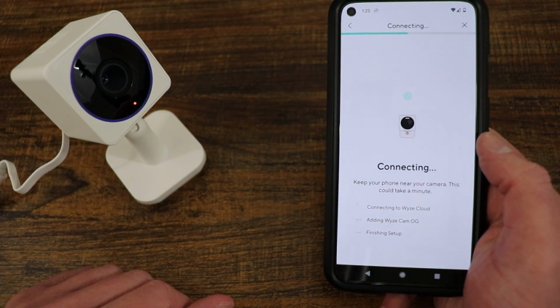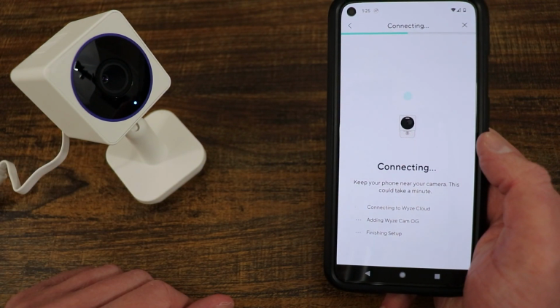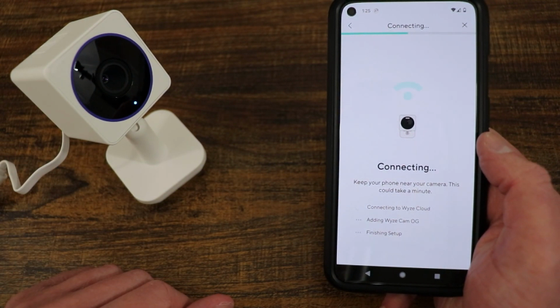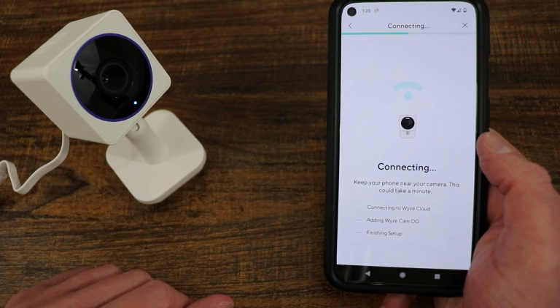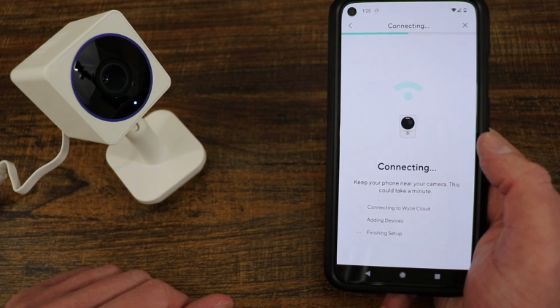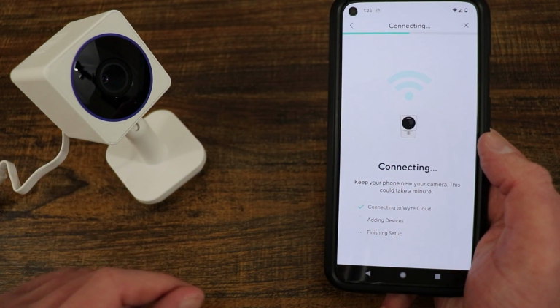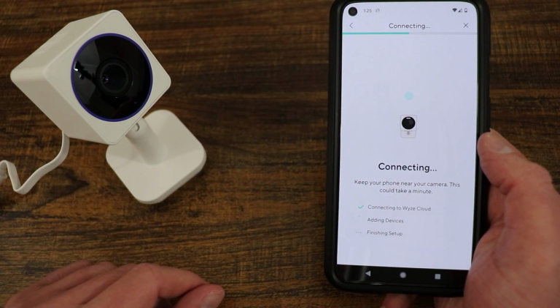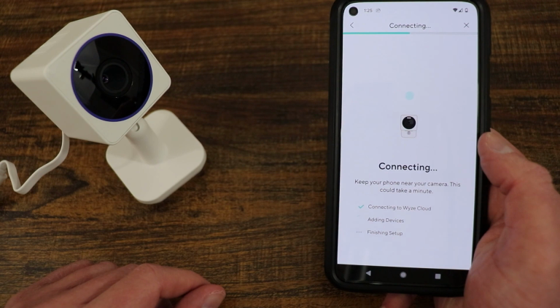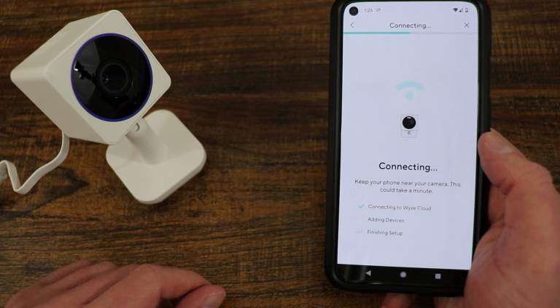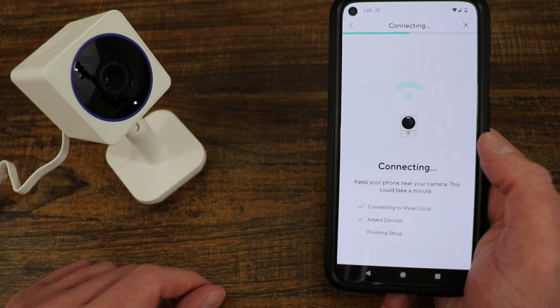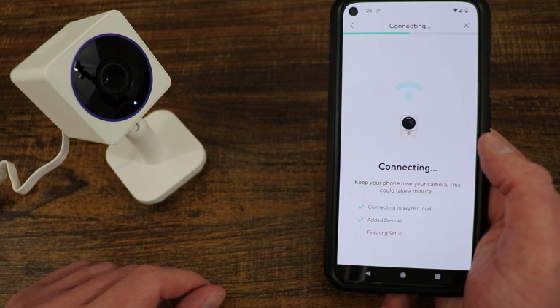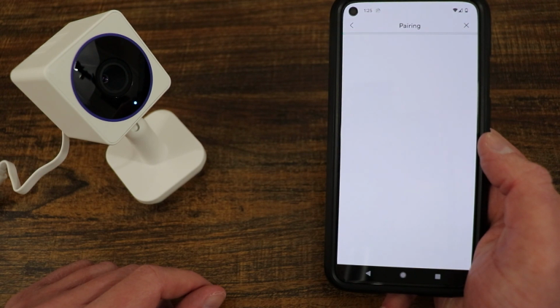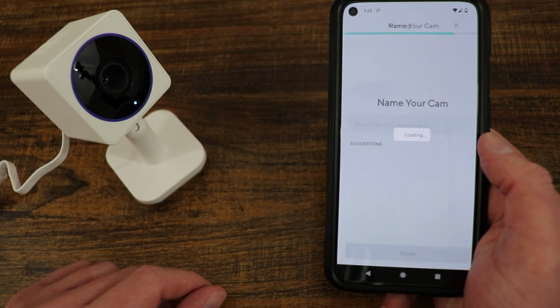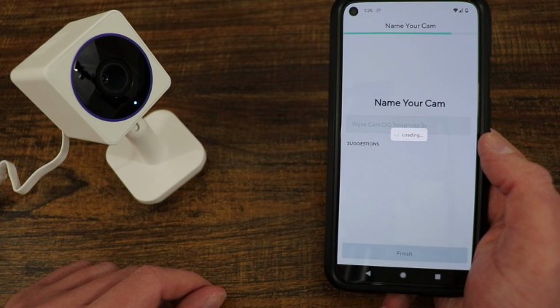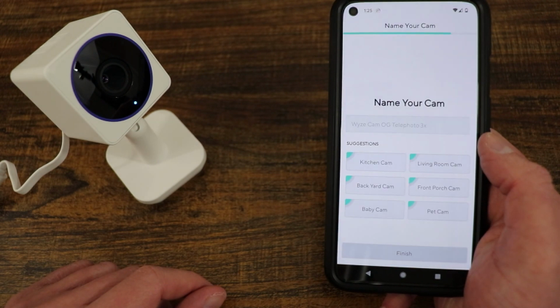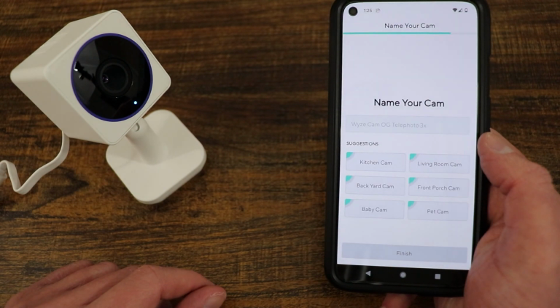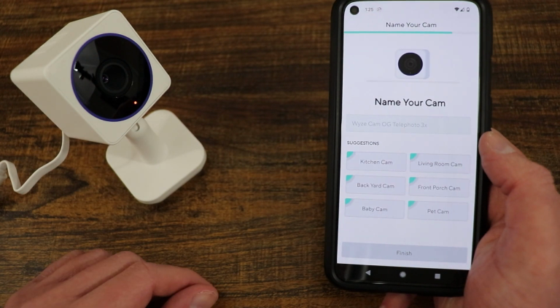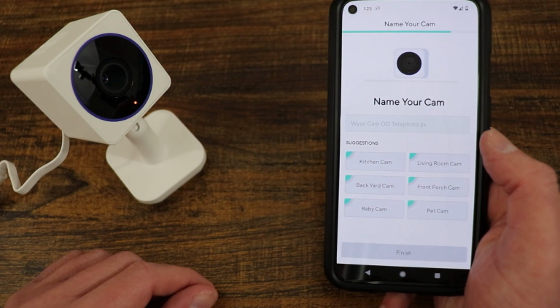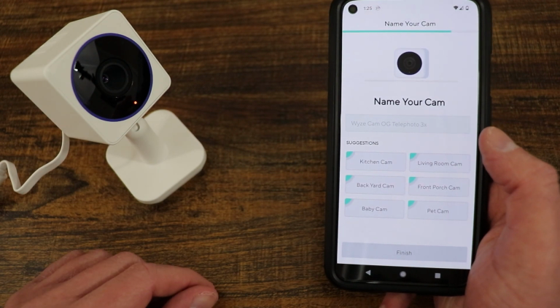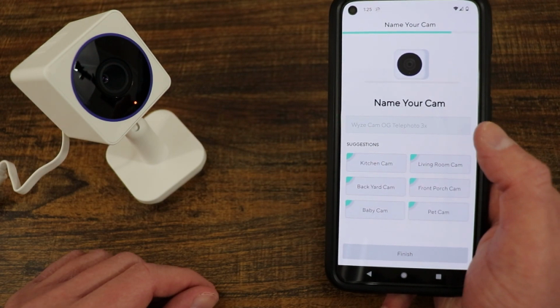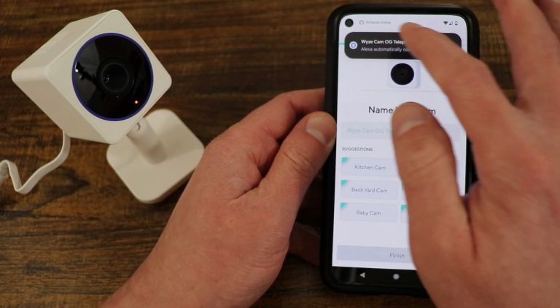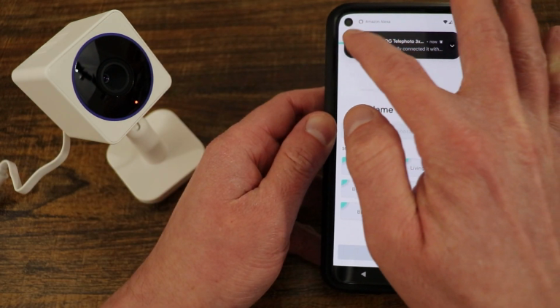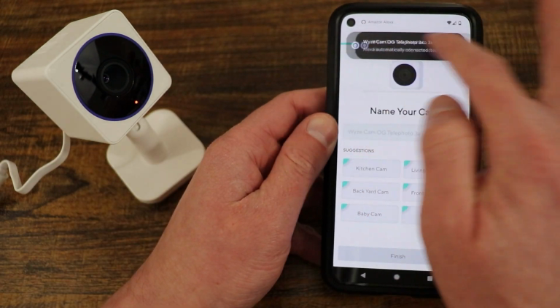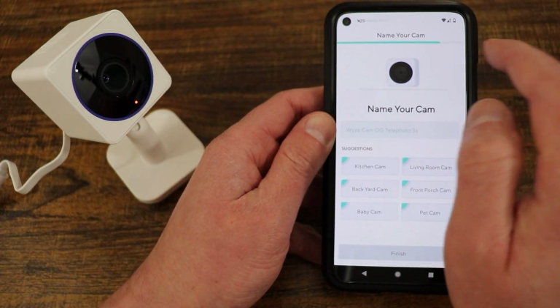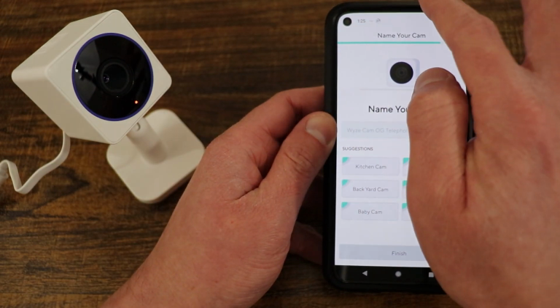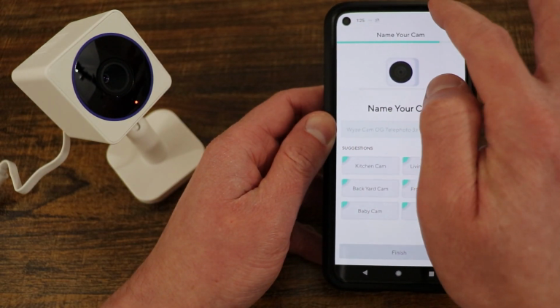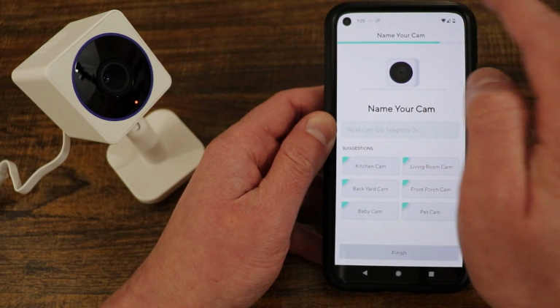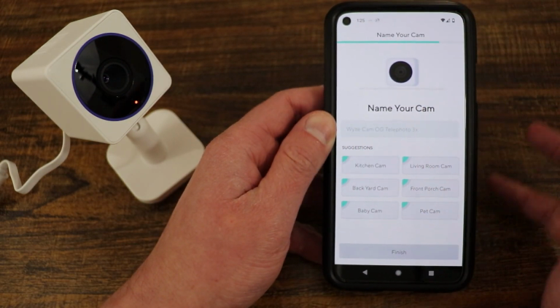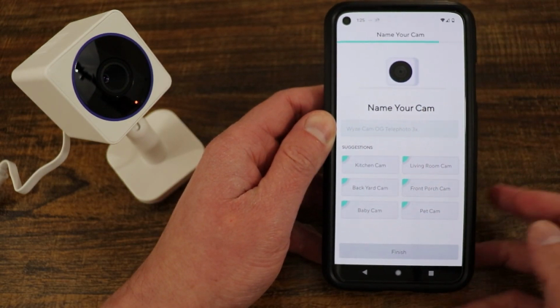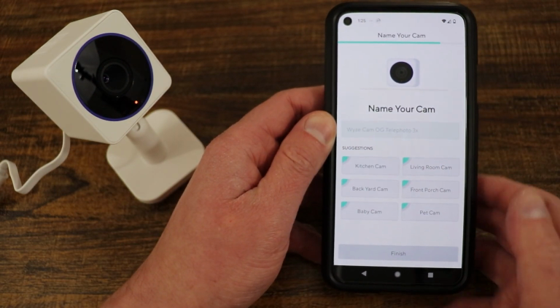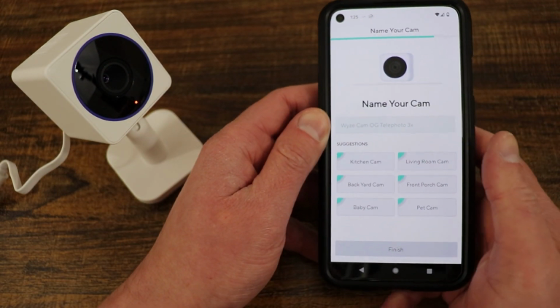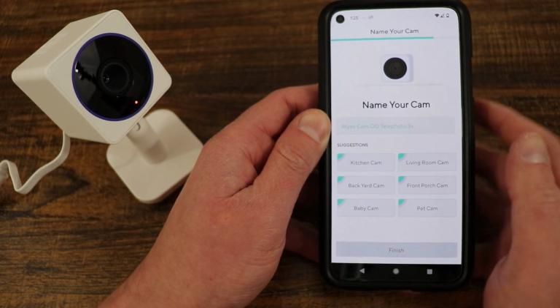Wi-Fi connected. Setup complete. That's it — it's logging into everything.